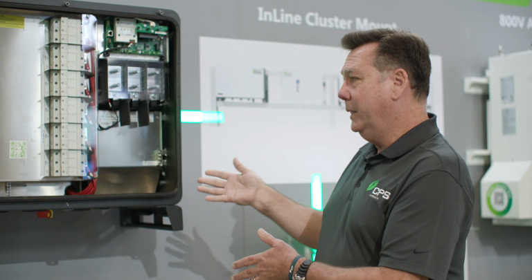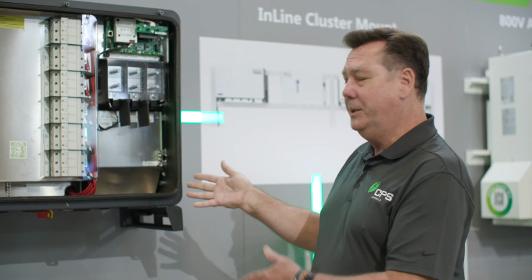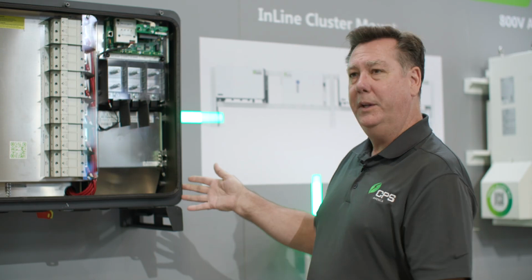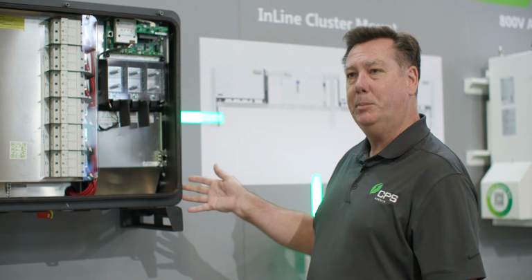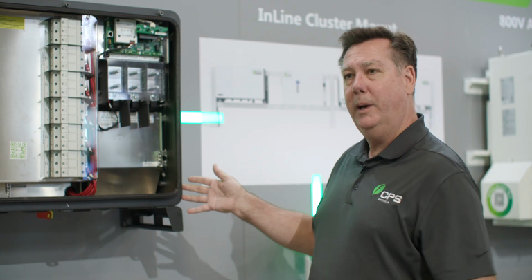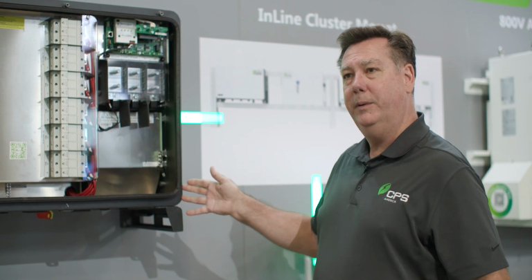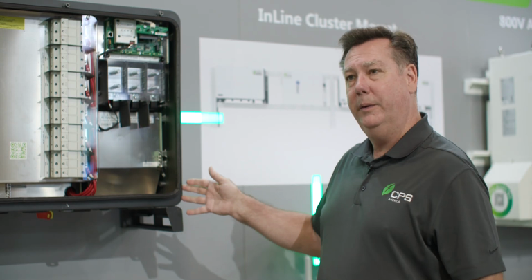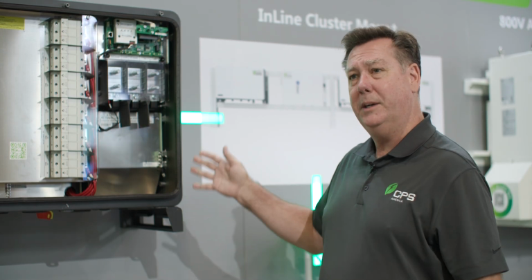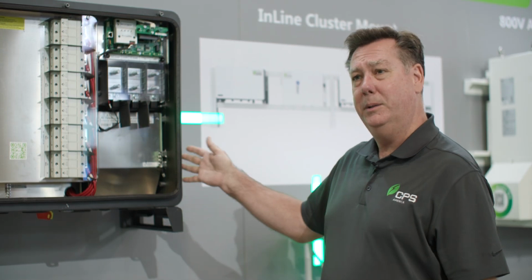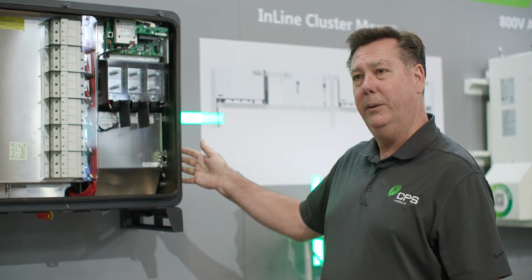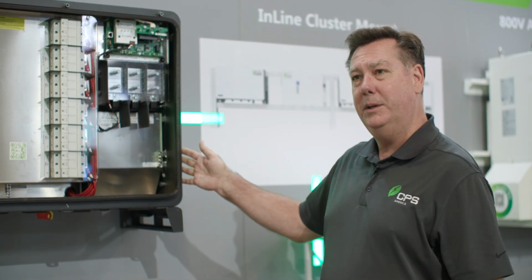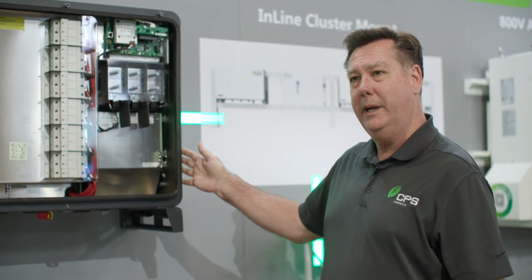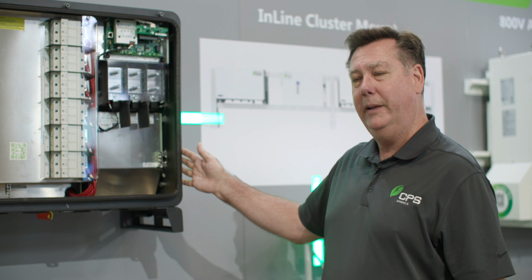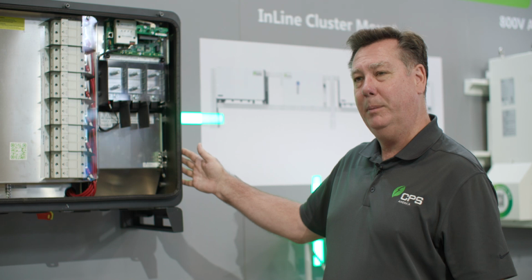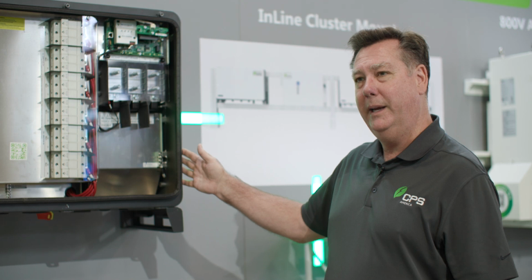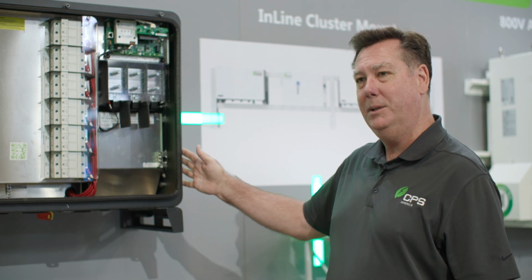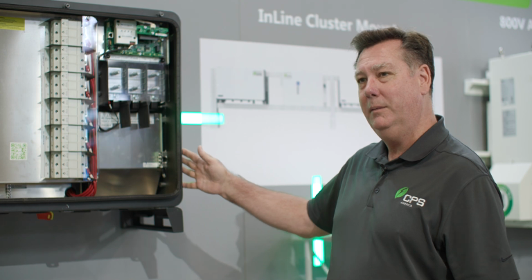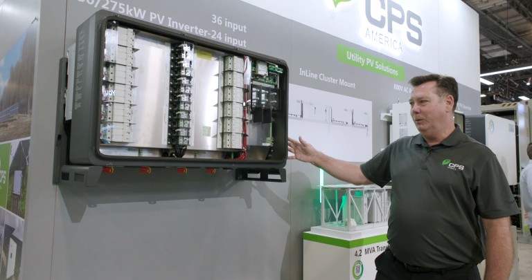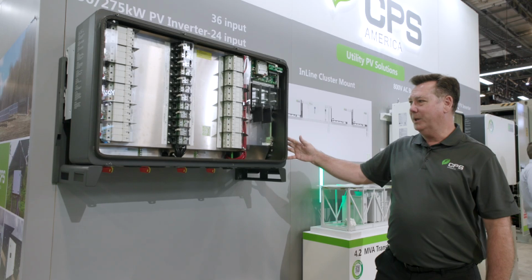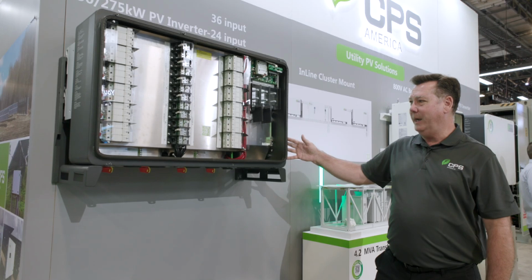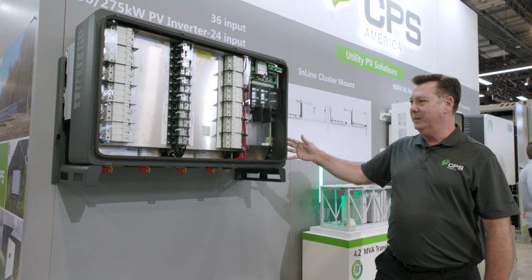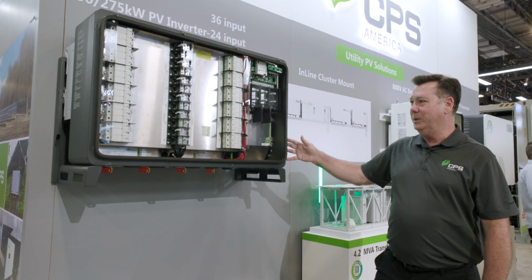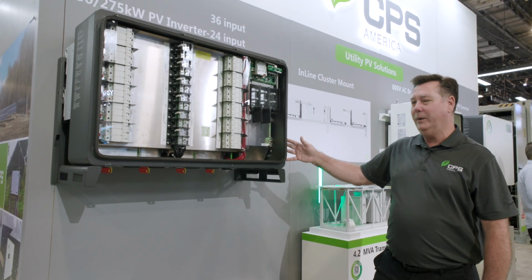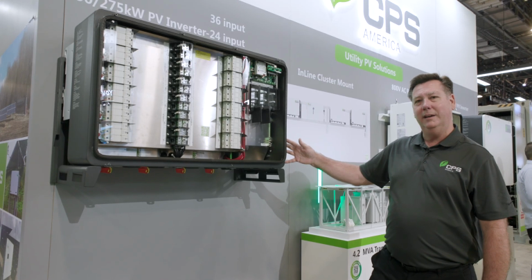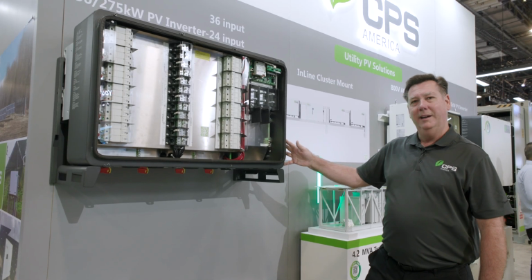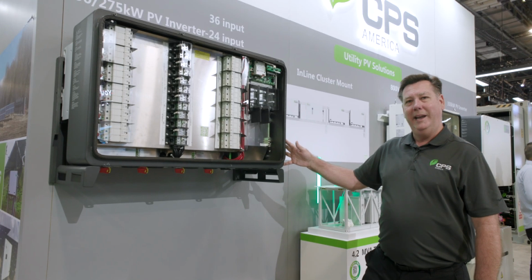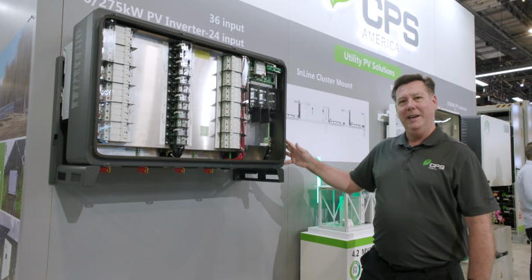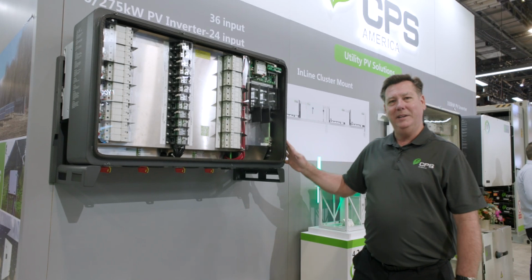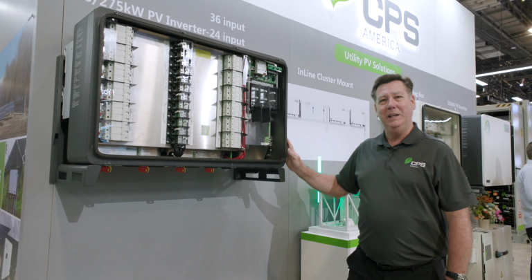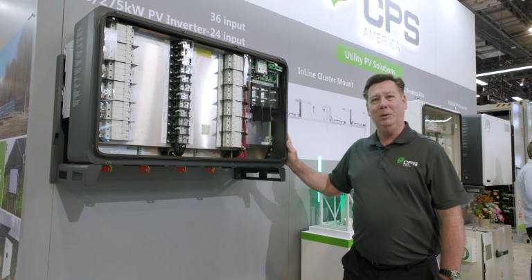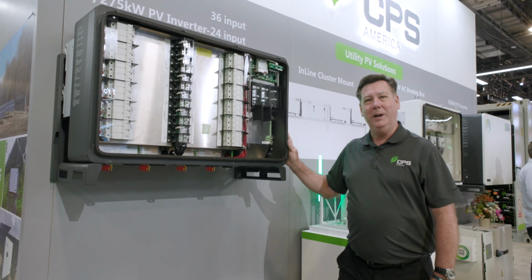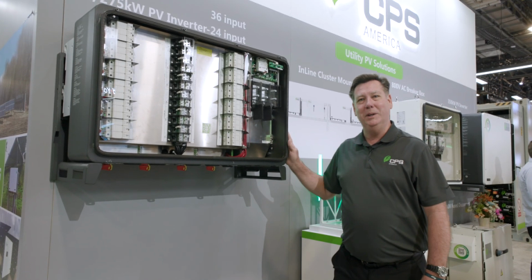Consider this product for your next utility scale application. We're excited to show it and thank you for watching.